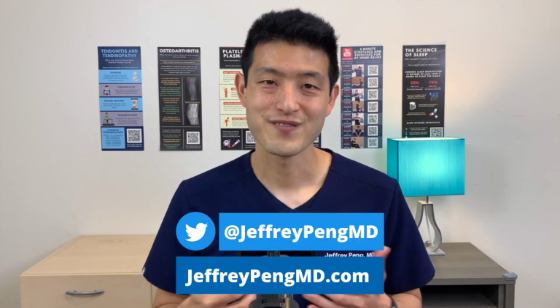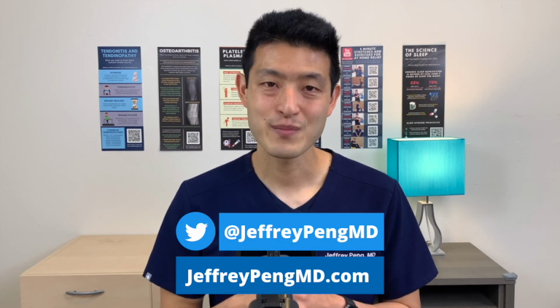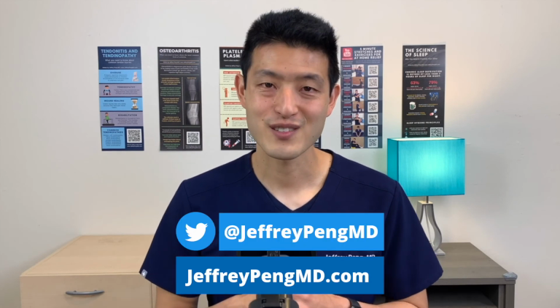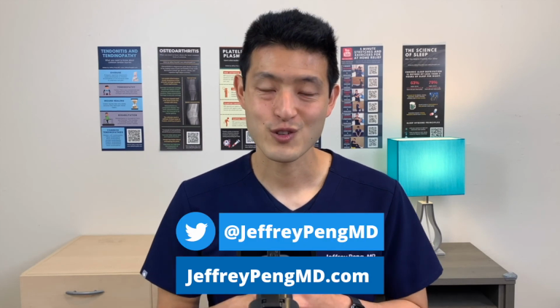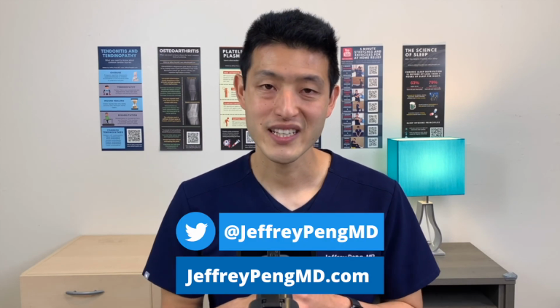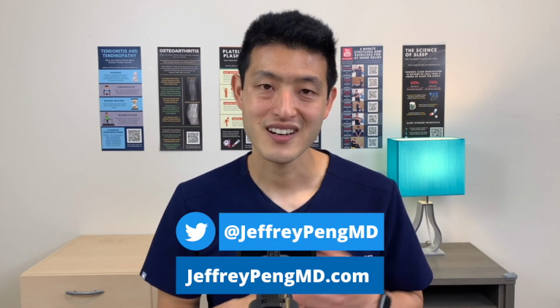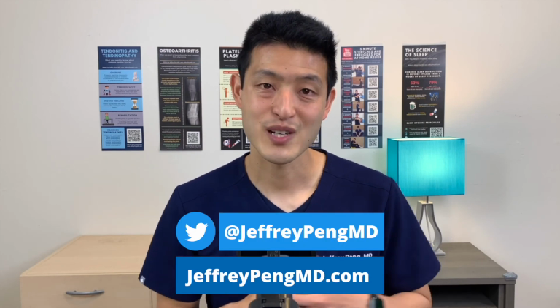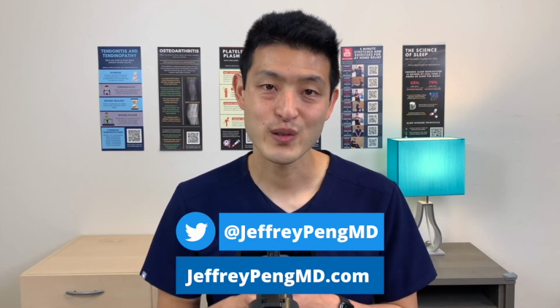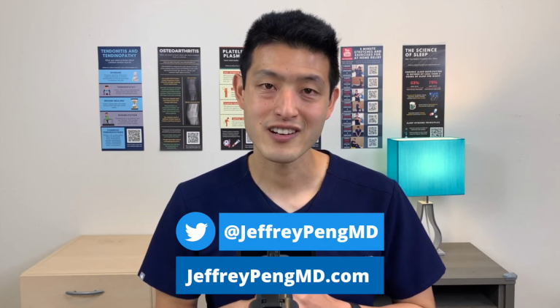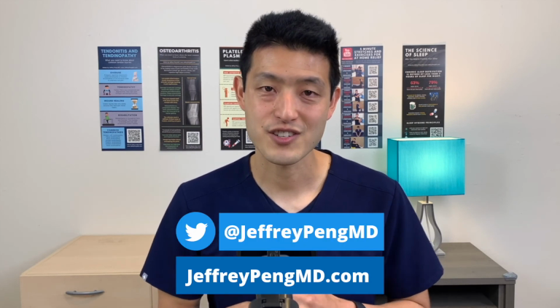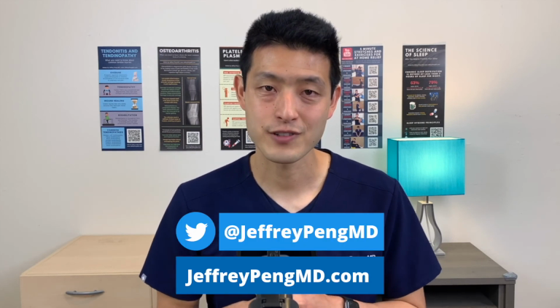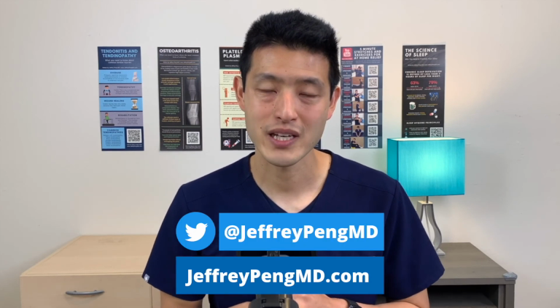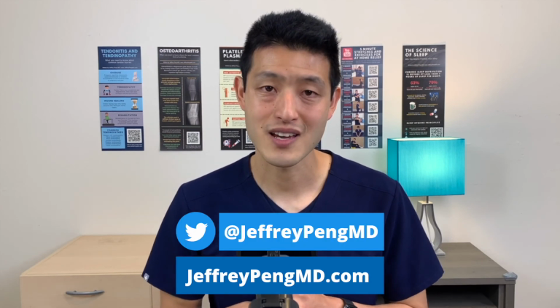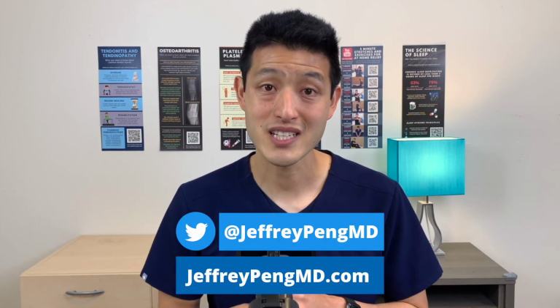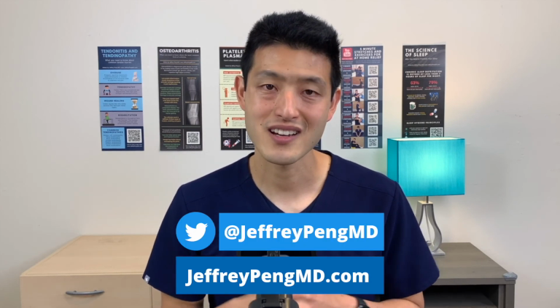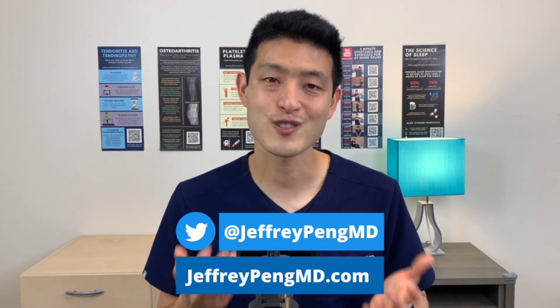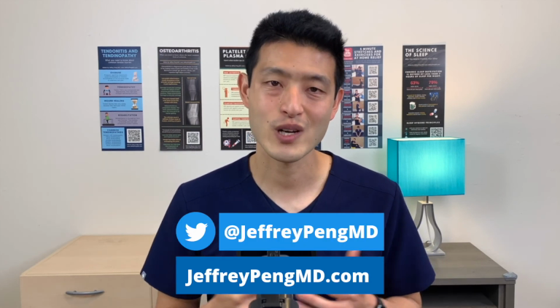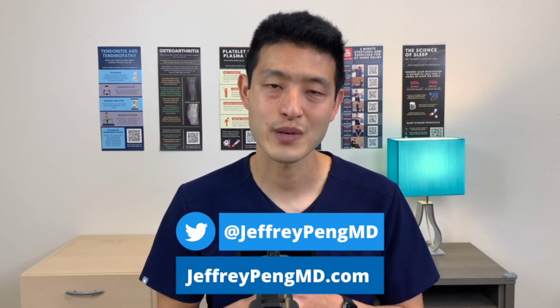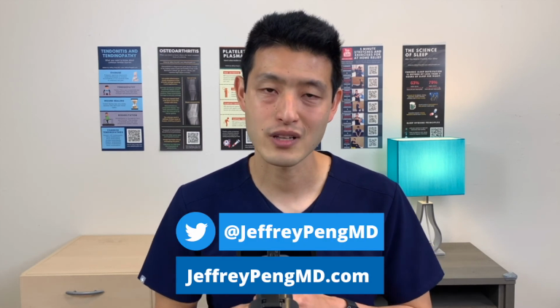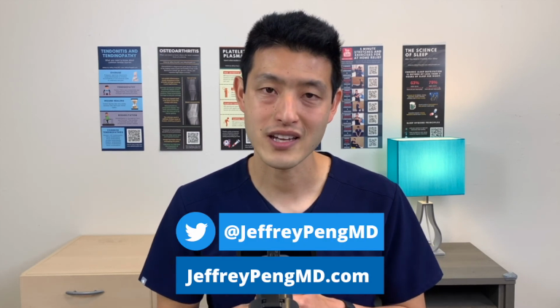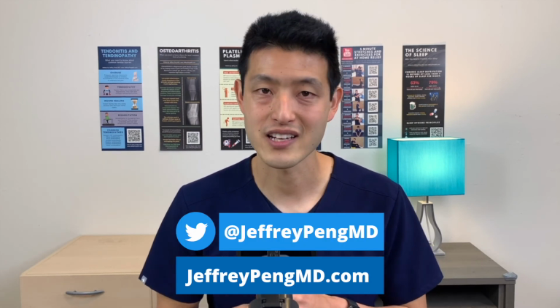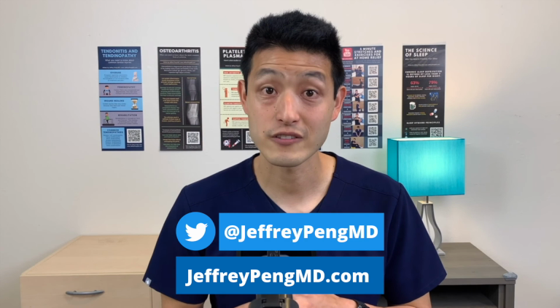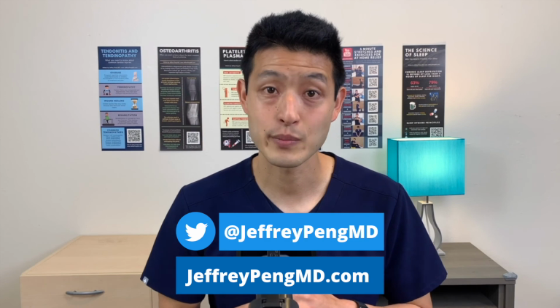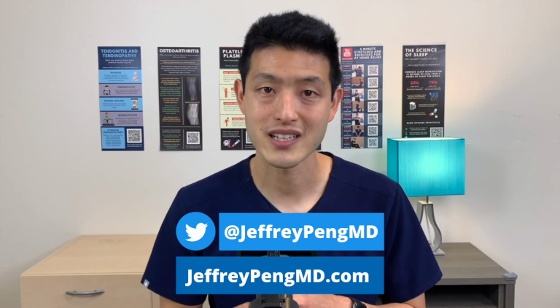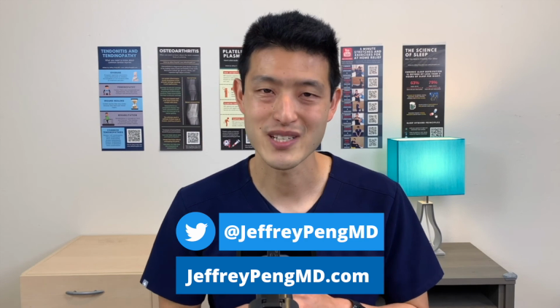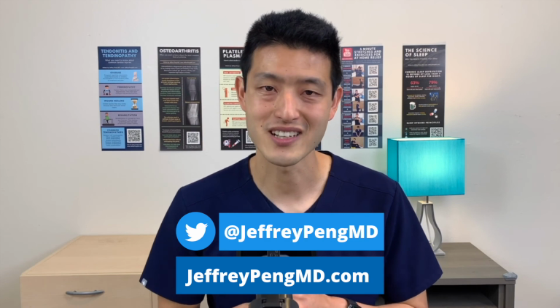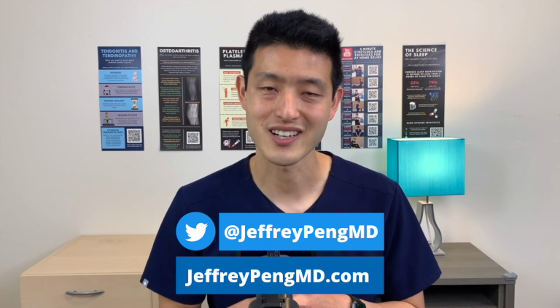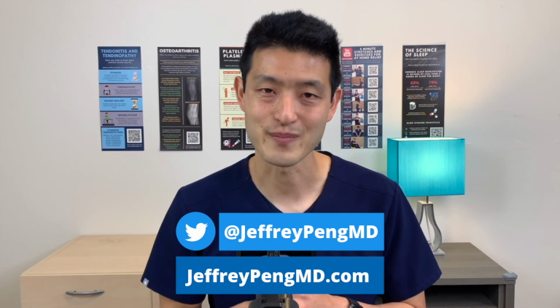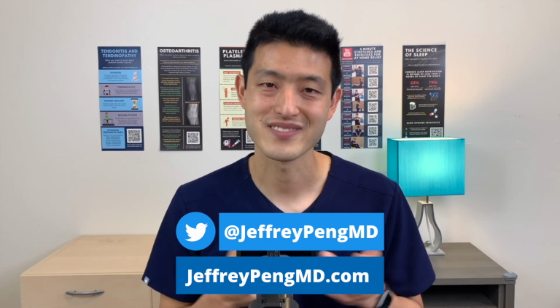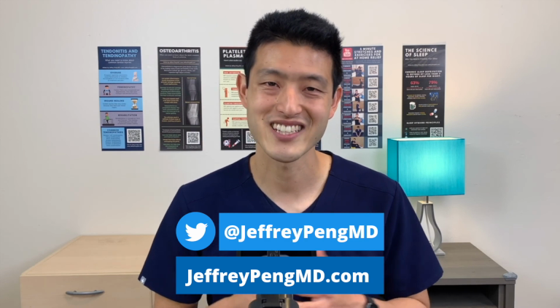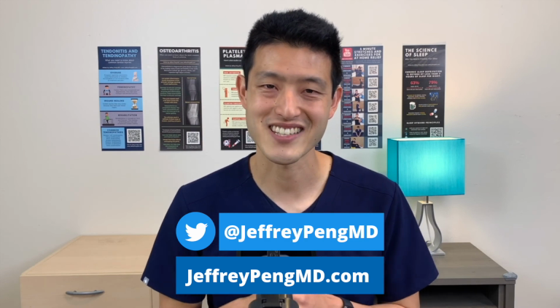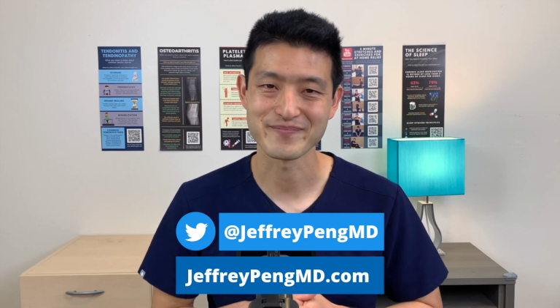You can find me on social media — I'm on Twitter at JefferyPengMD. I also write on my blog at JefferyPengMD.com. See you next time.